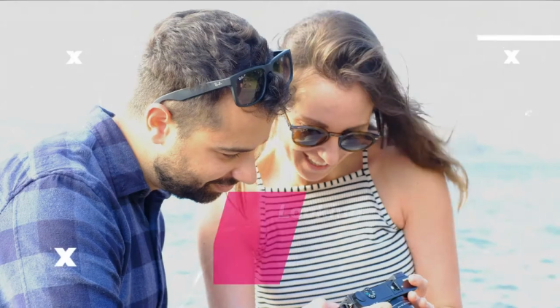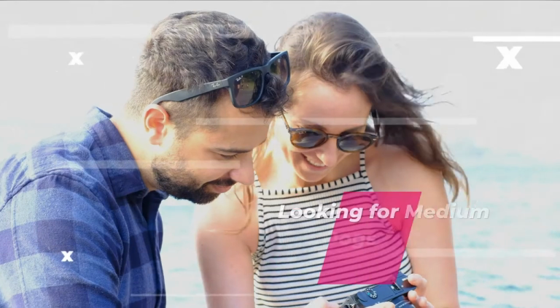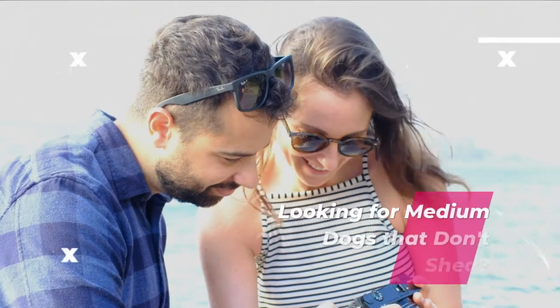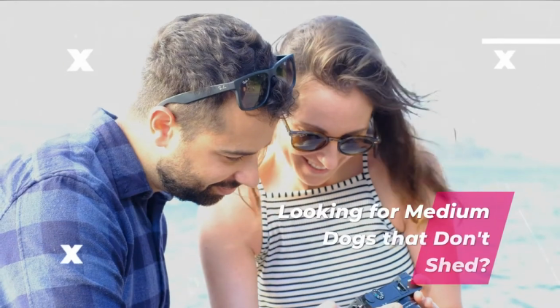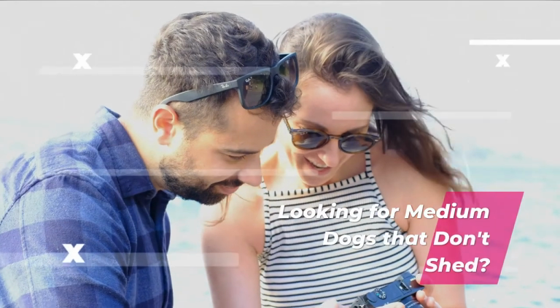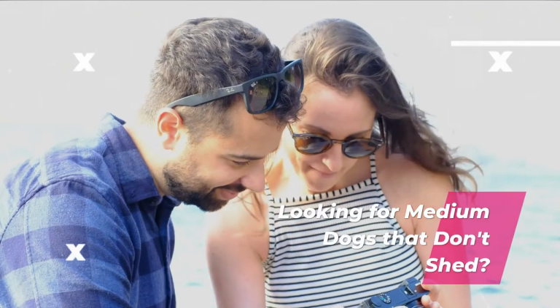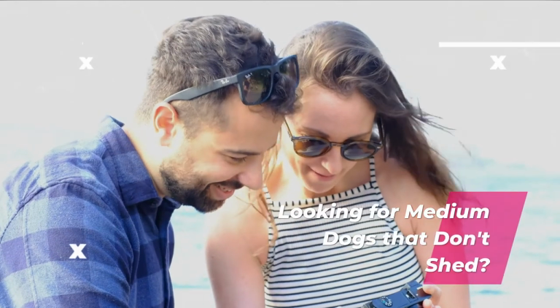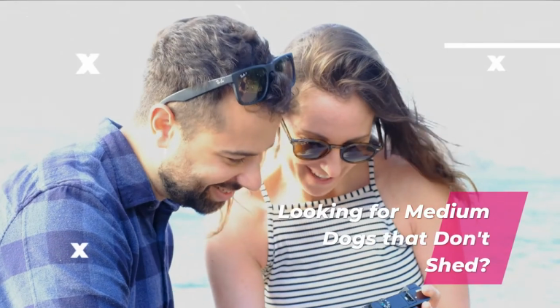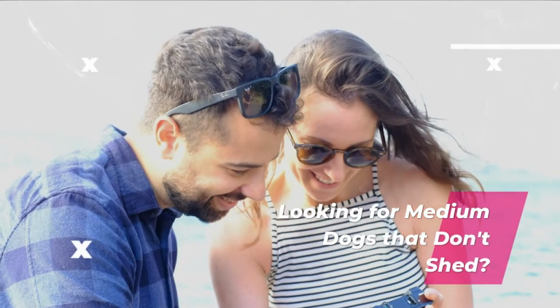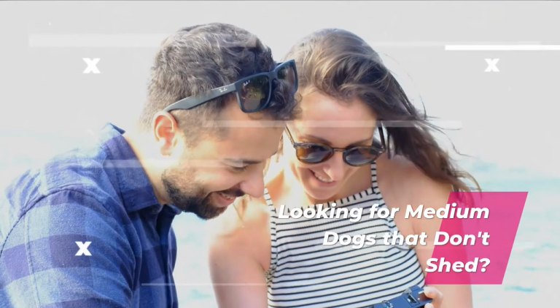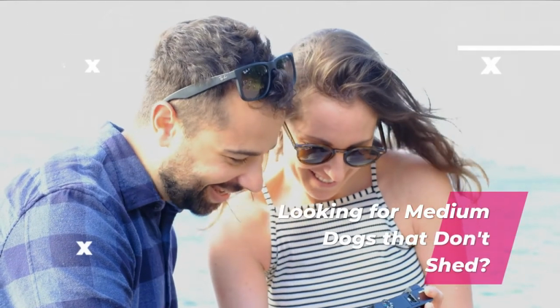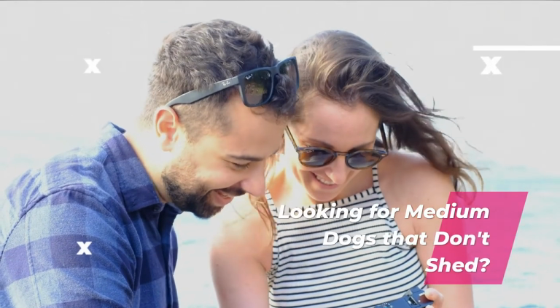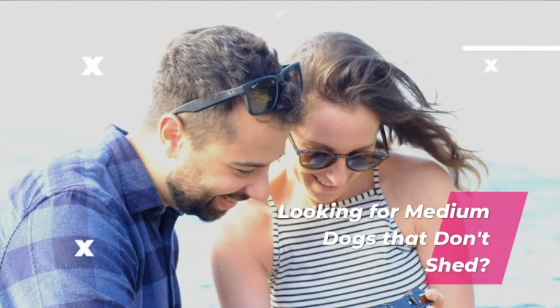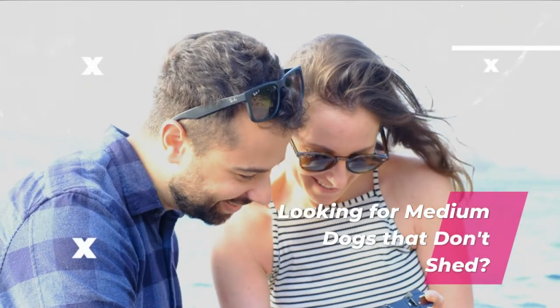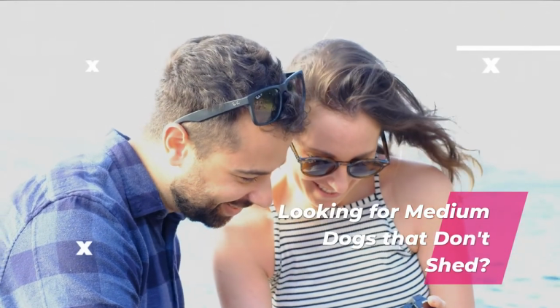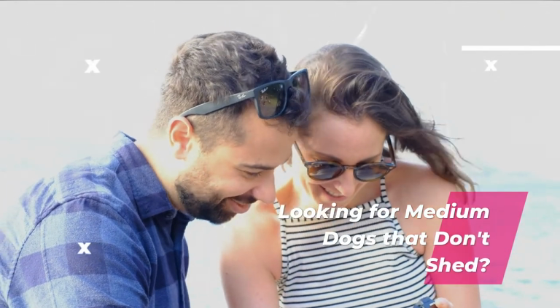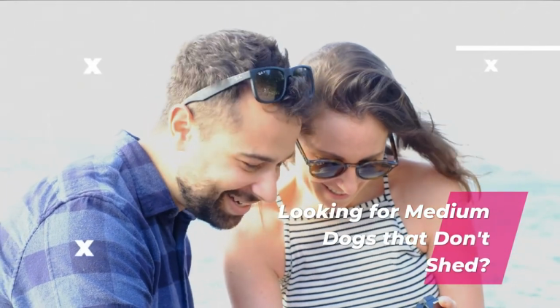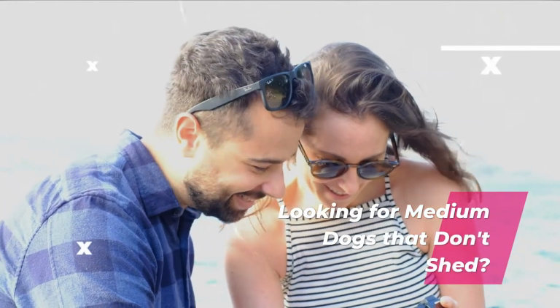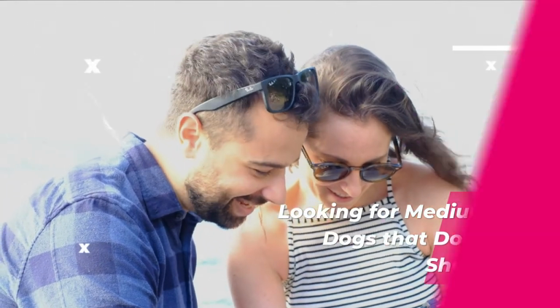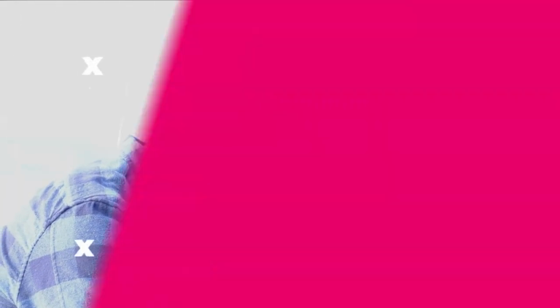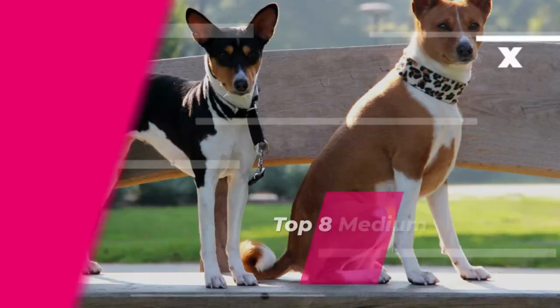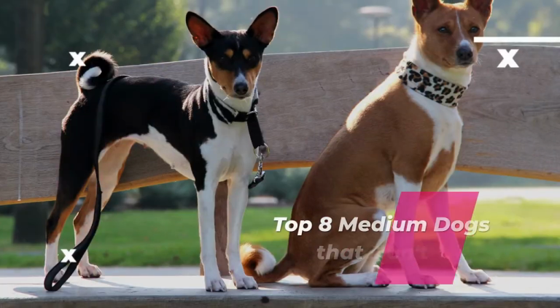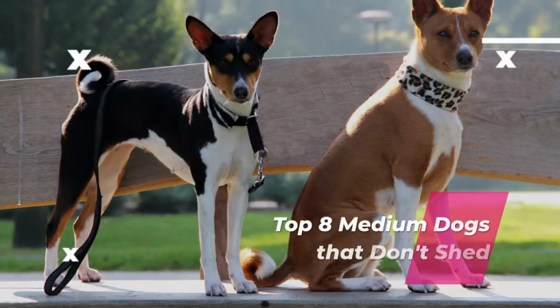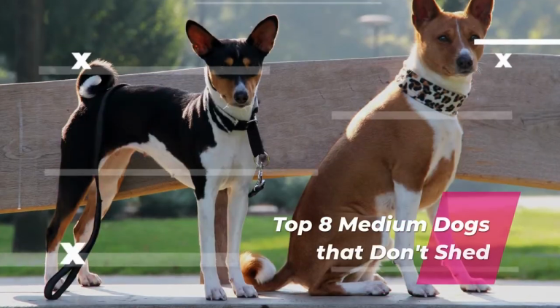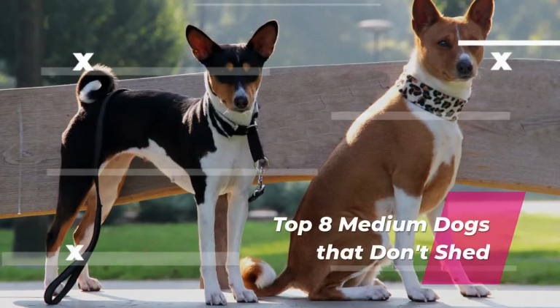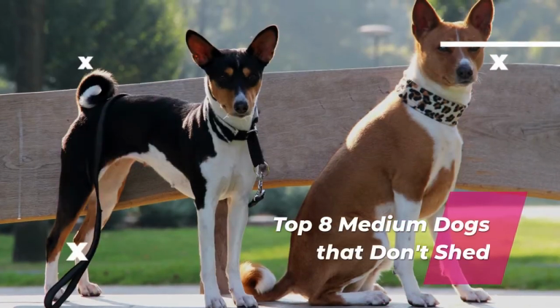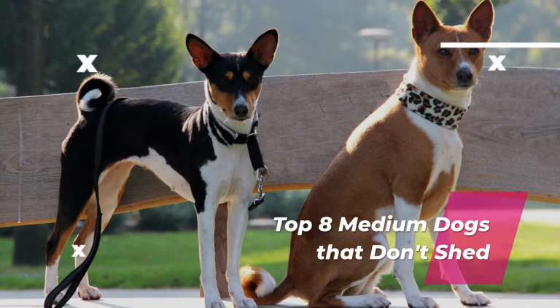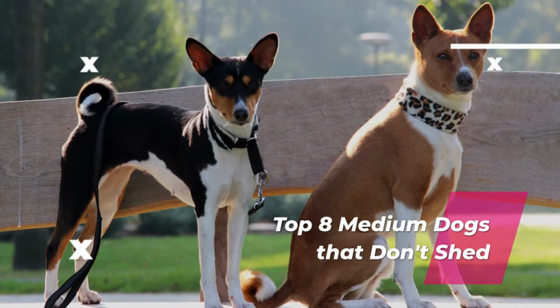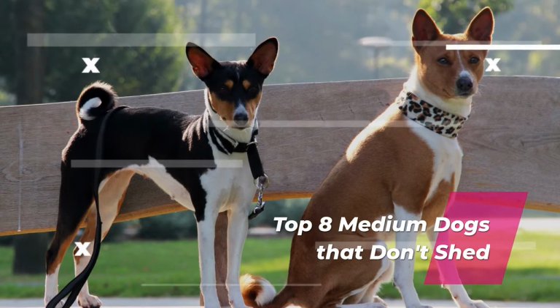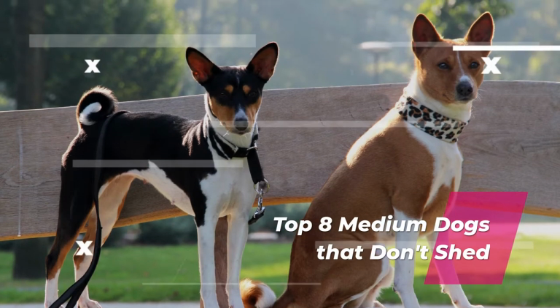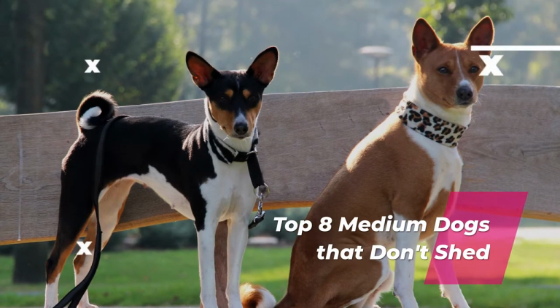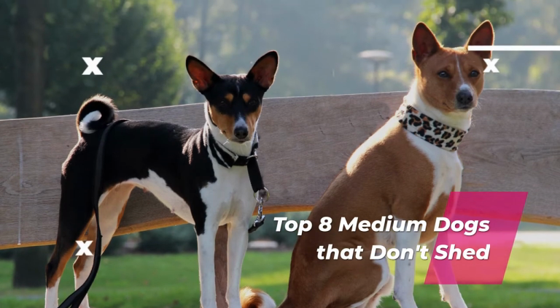Looking for medium dogs that don't shed? Here are the top 8 medium dogs that don't shed.